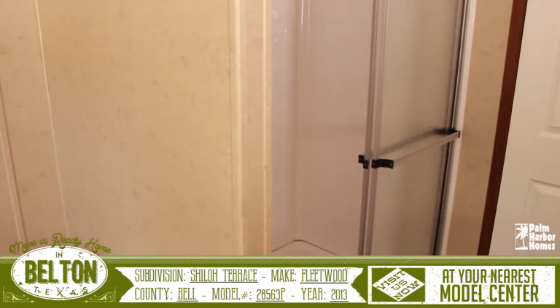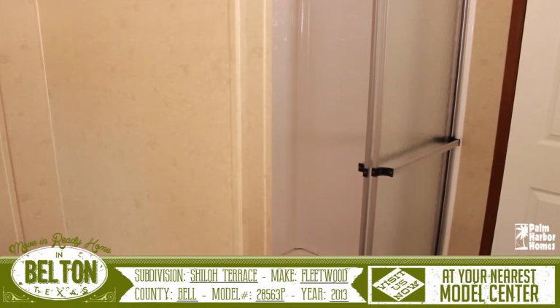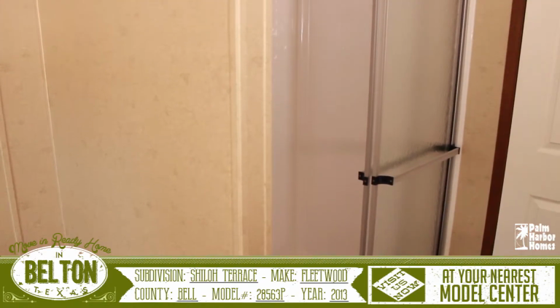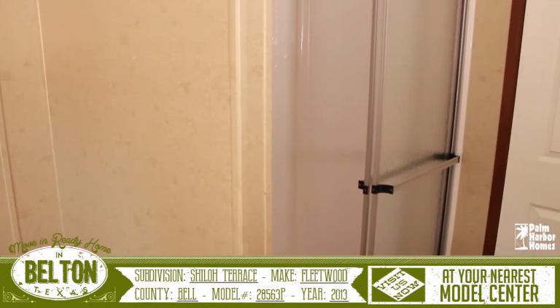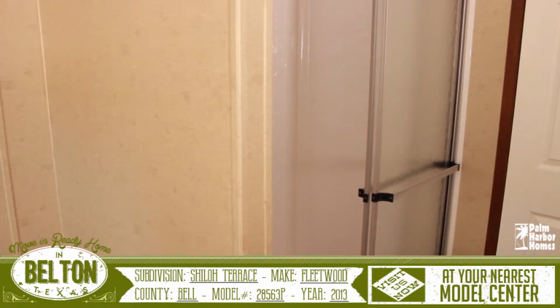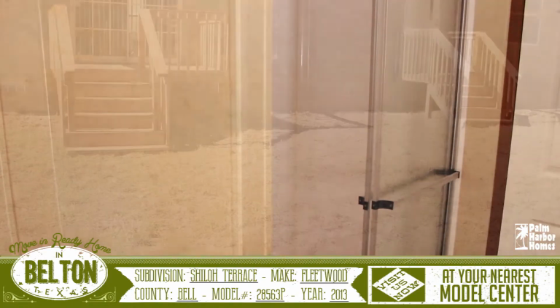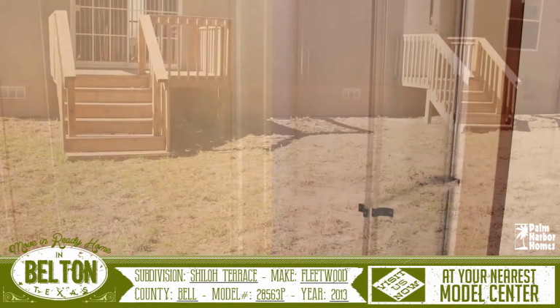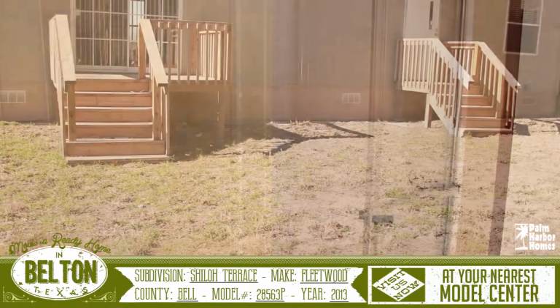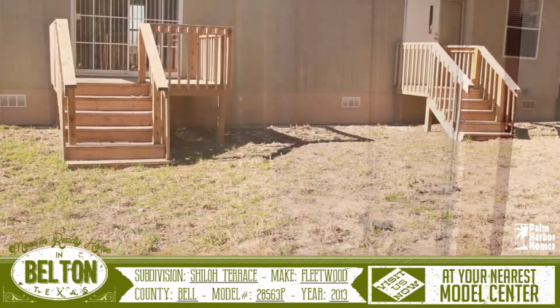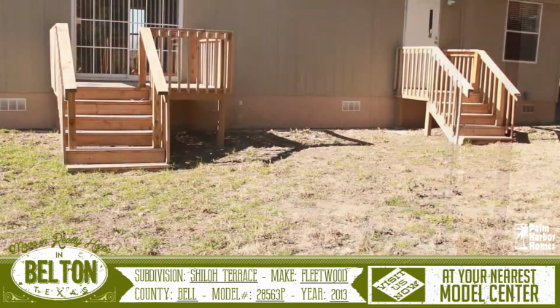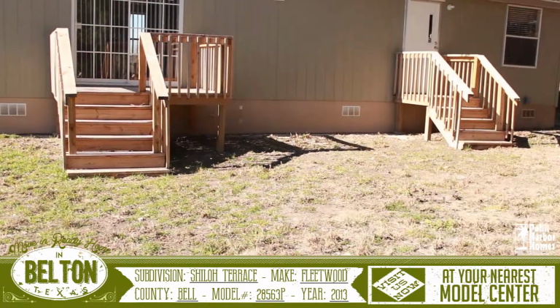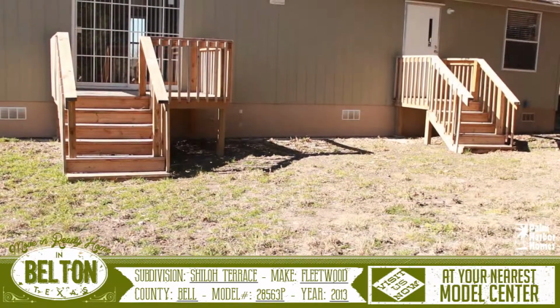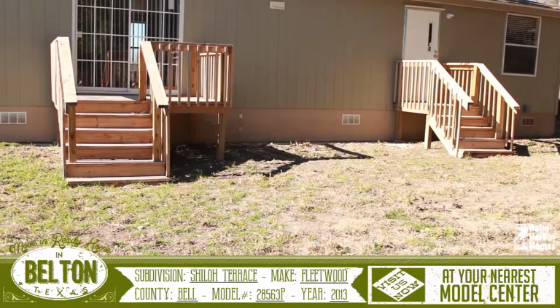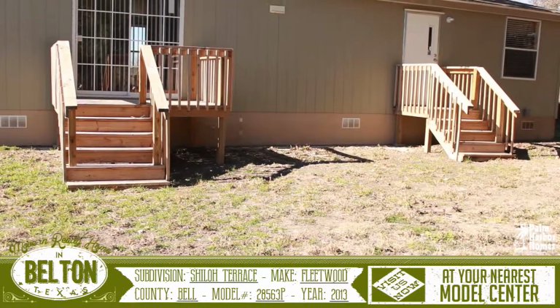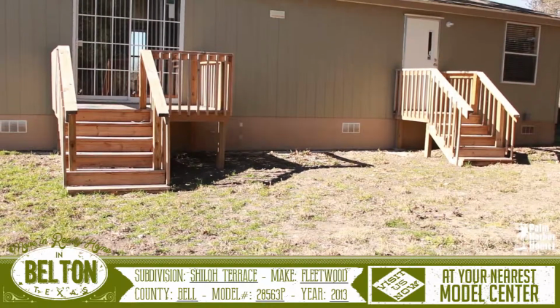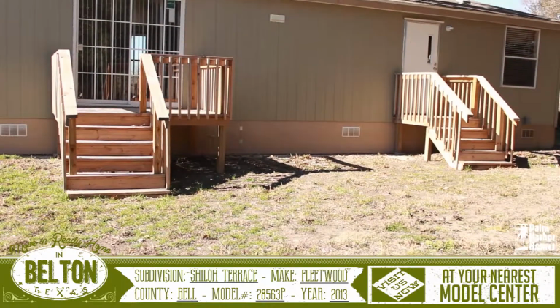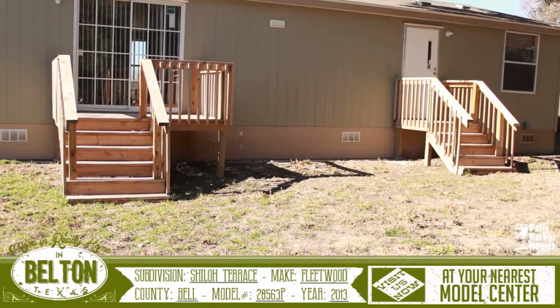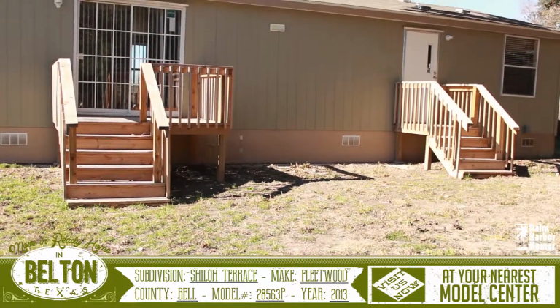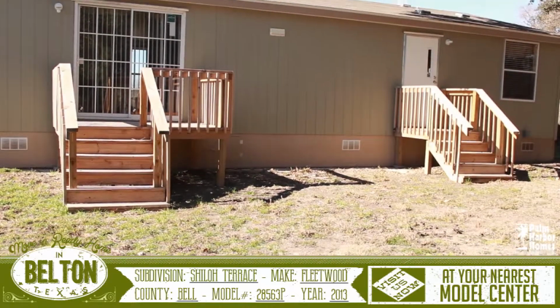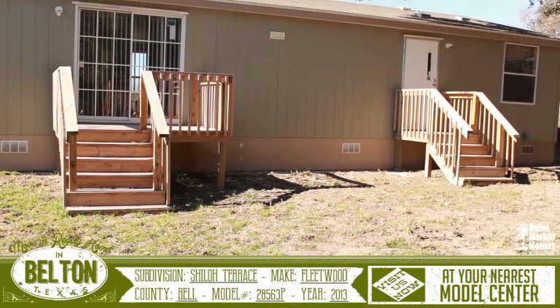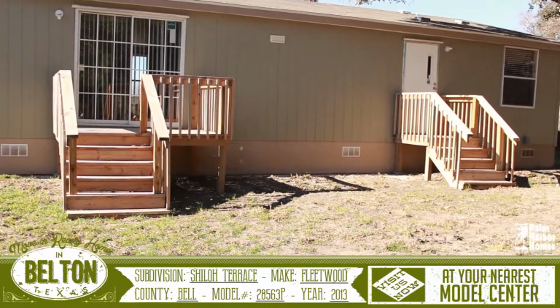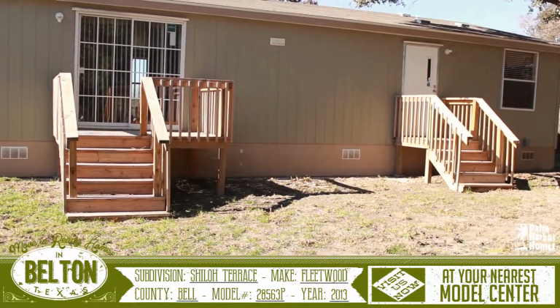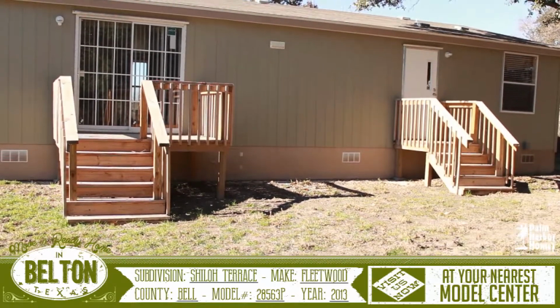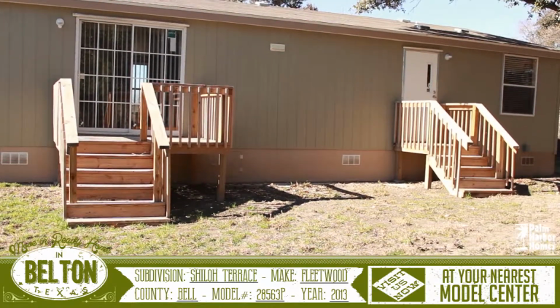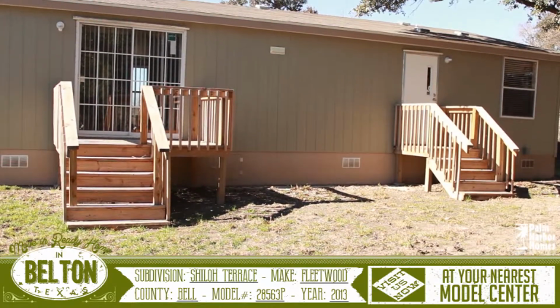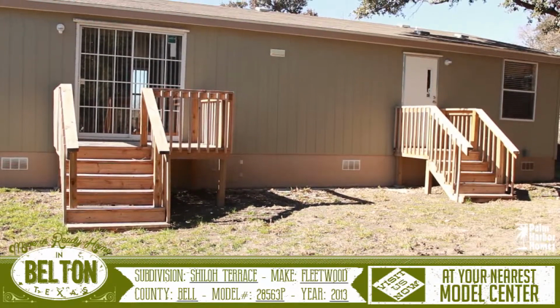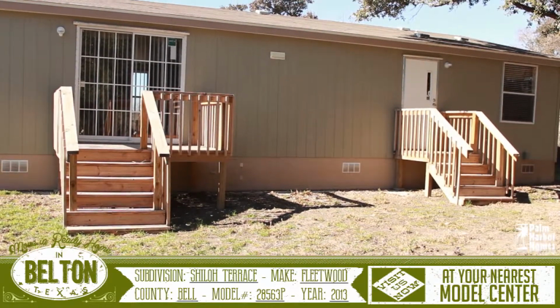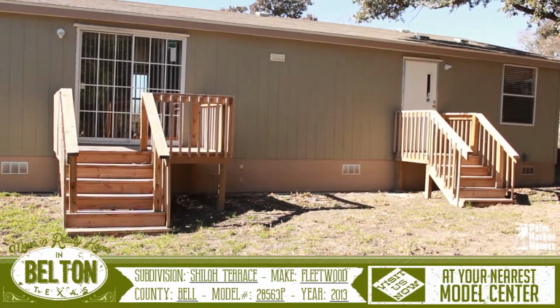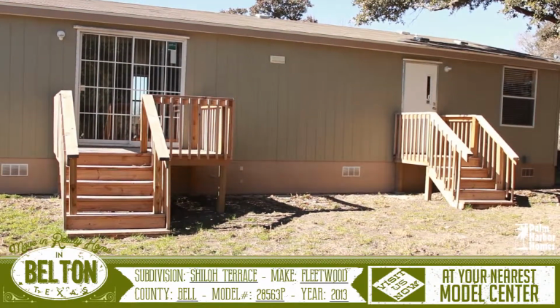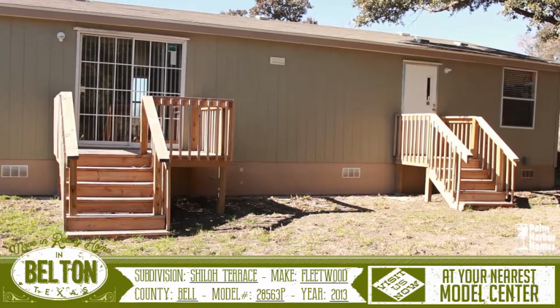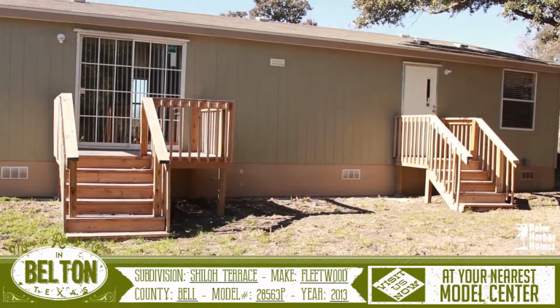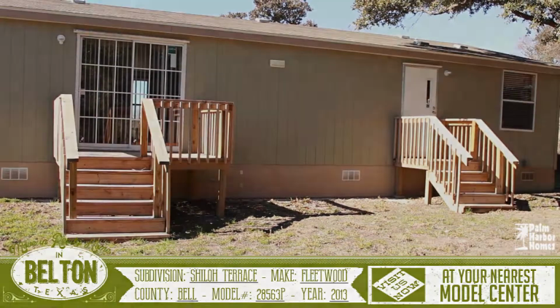For more information on this home or any of our other move-in ready homes, visit us now at your nearest model center.